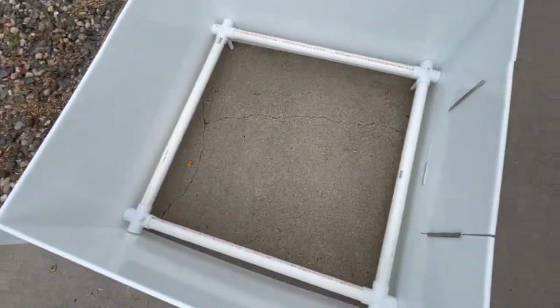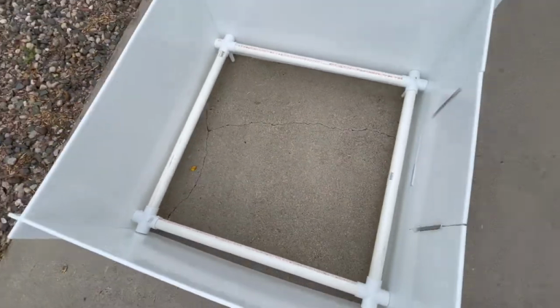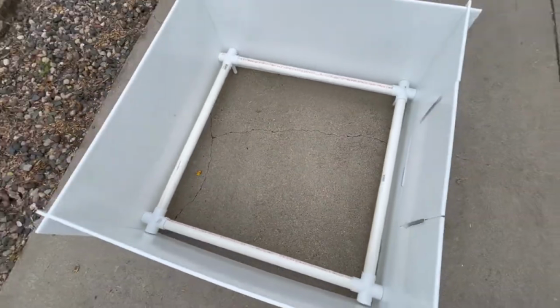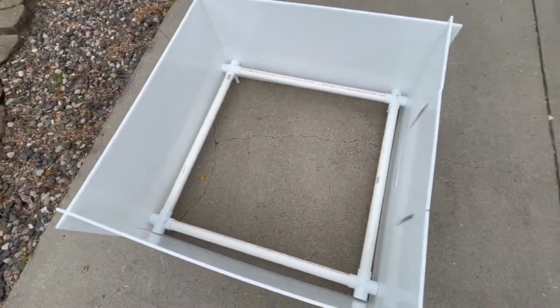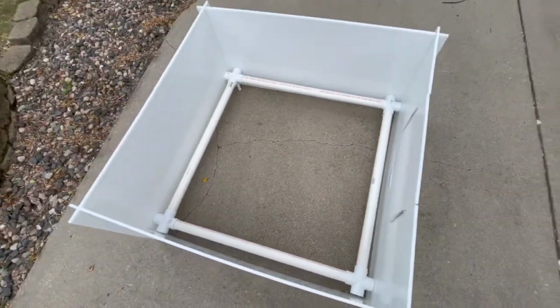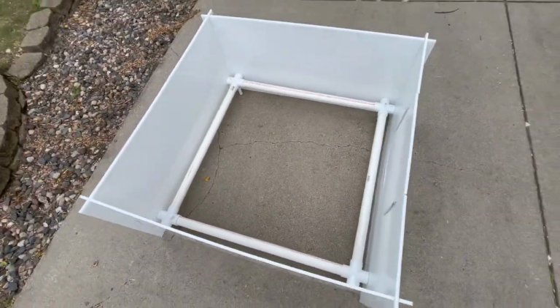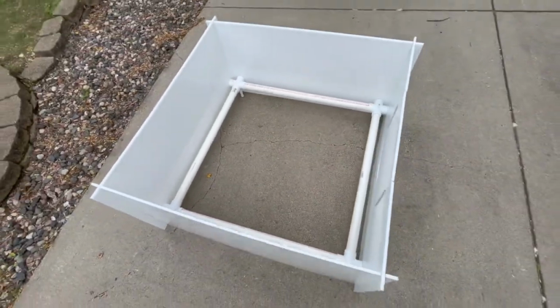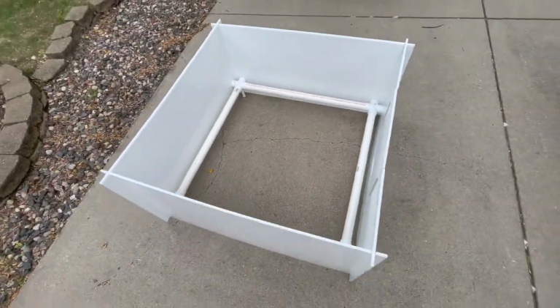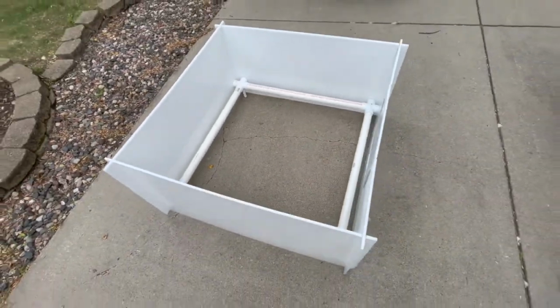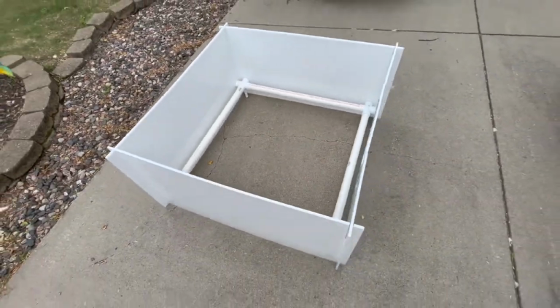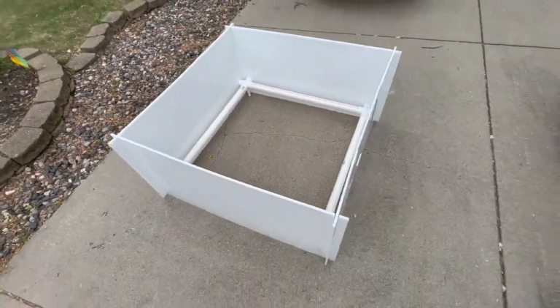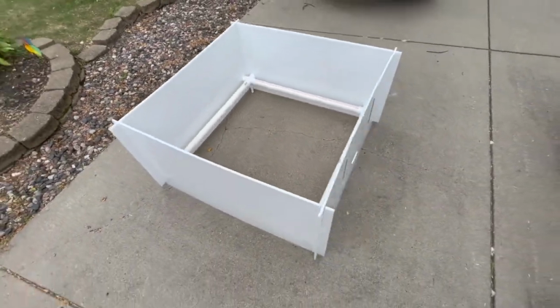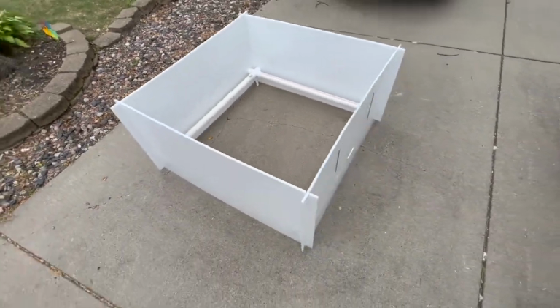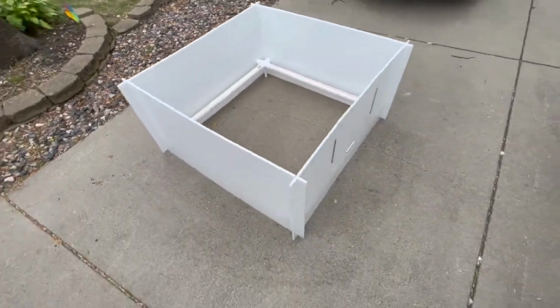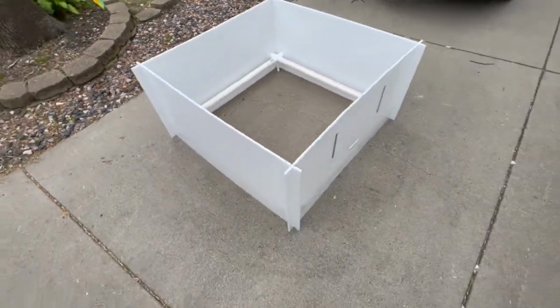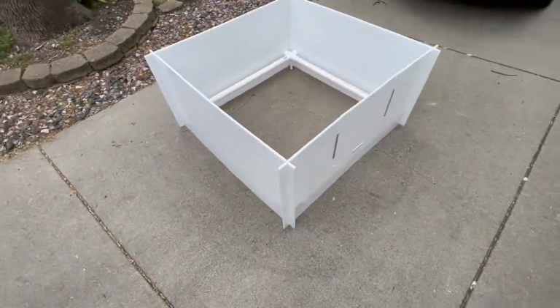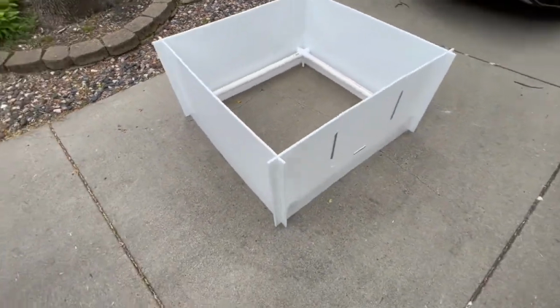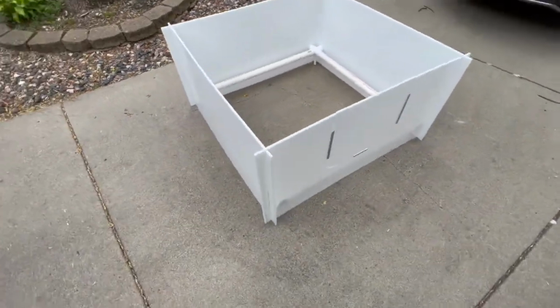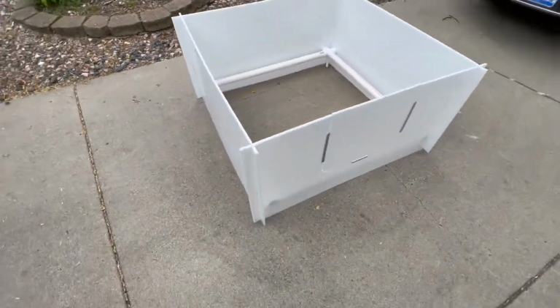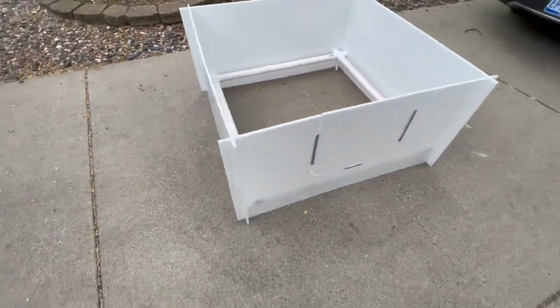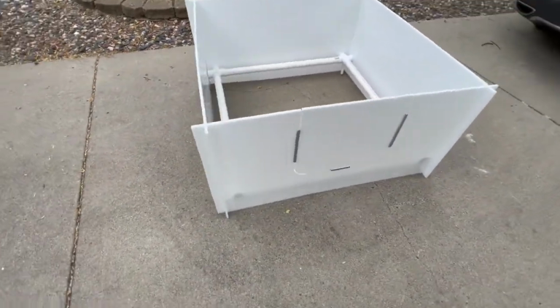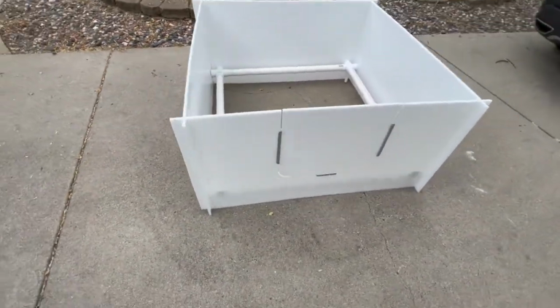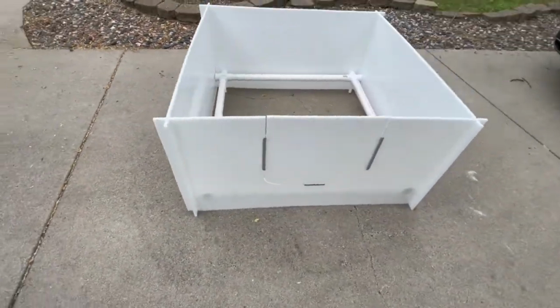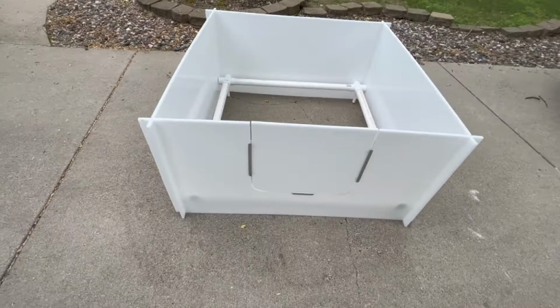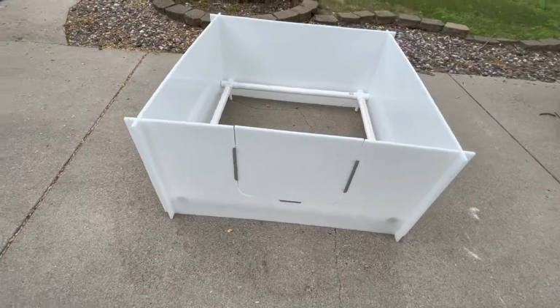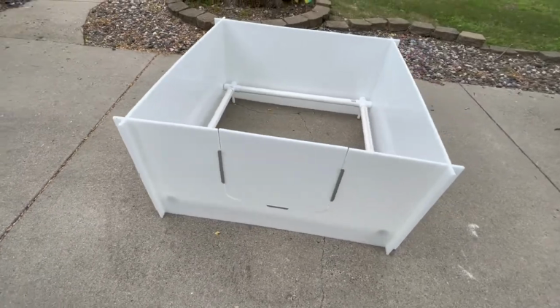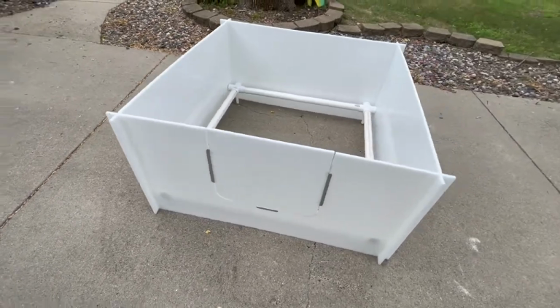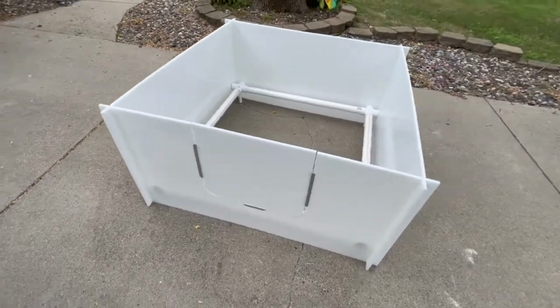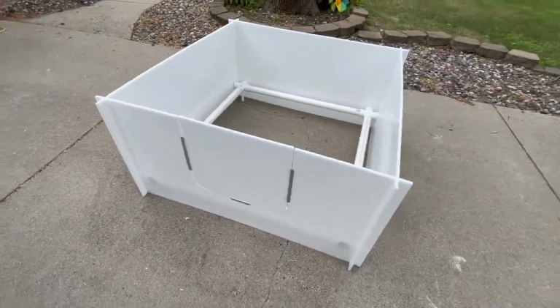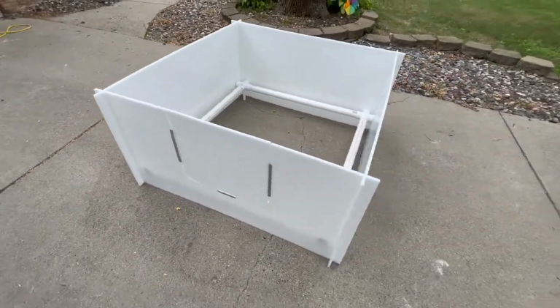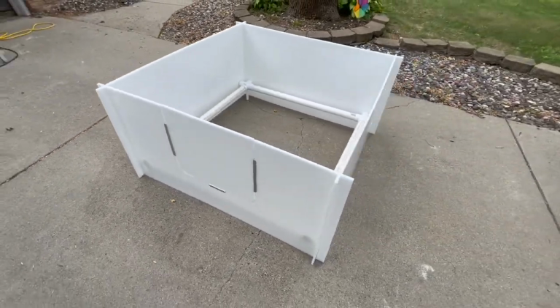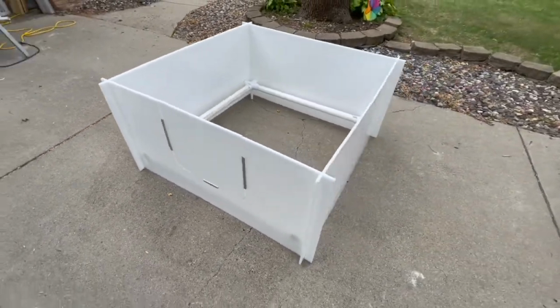This video is going to show you how to make a whelping box for a pregnant dog to have her puppies in.